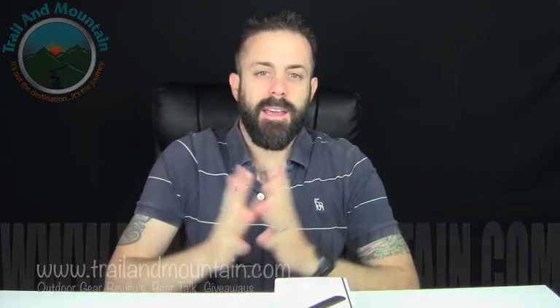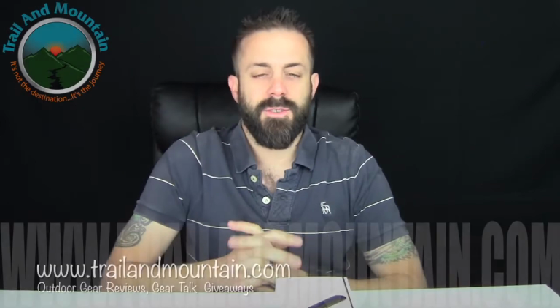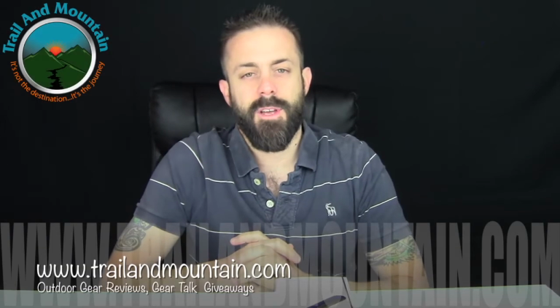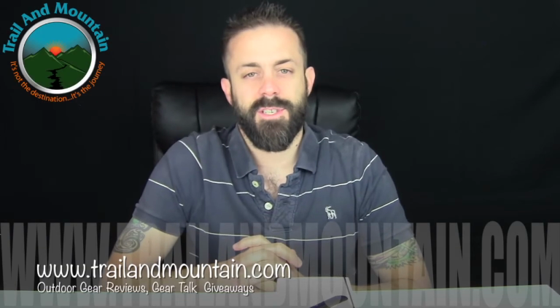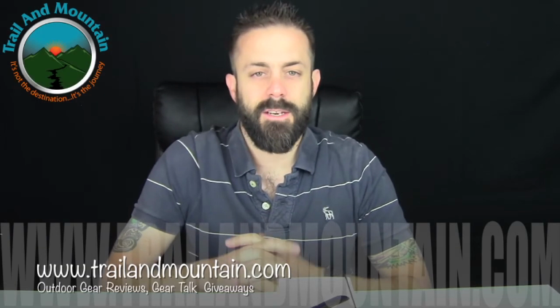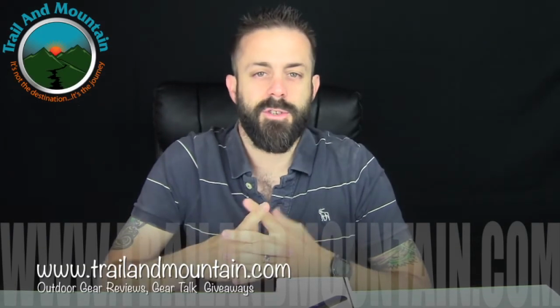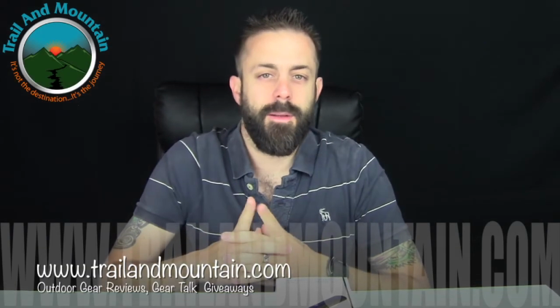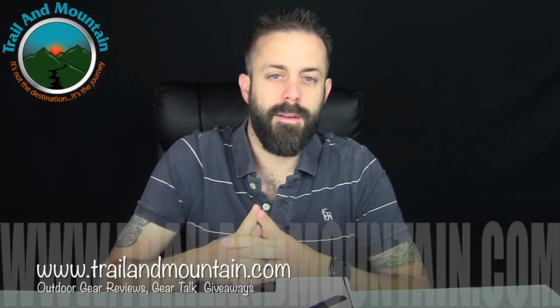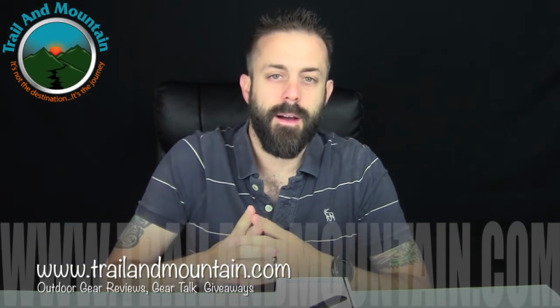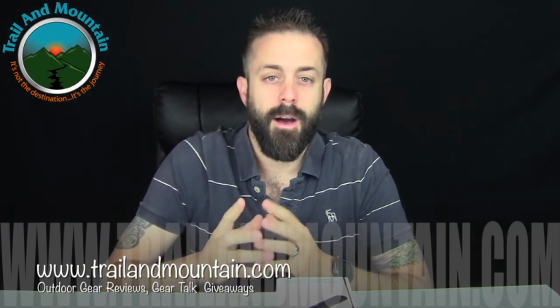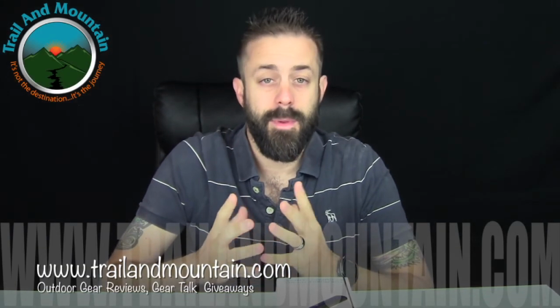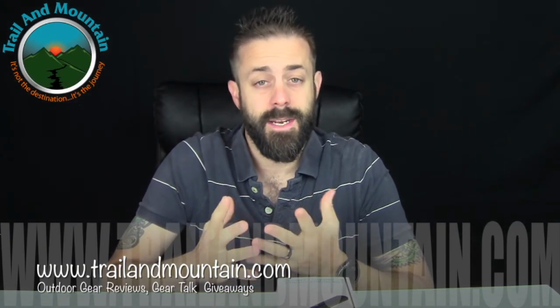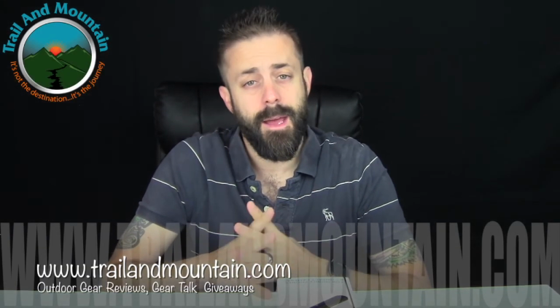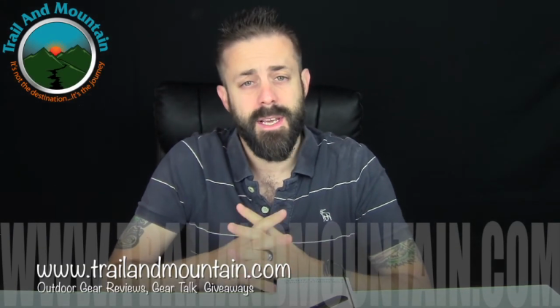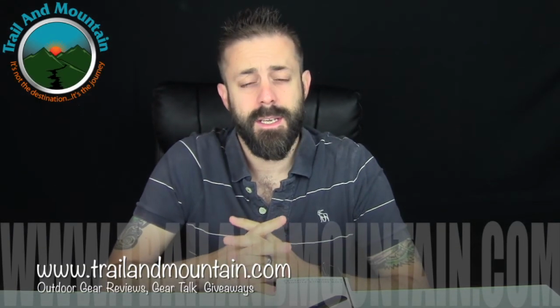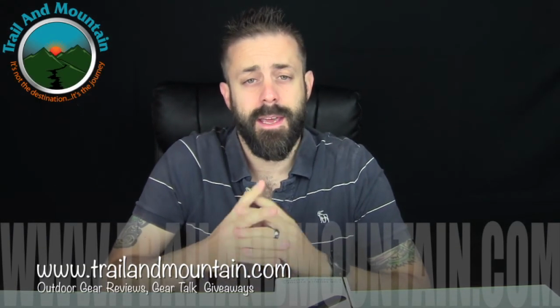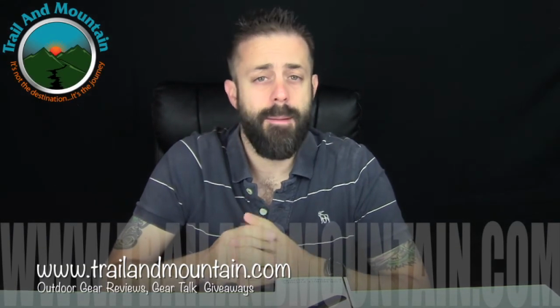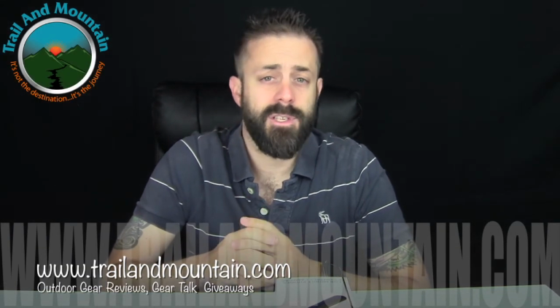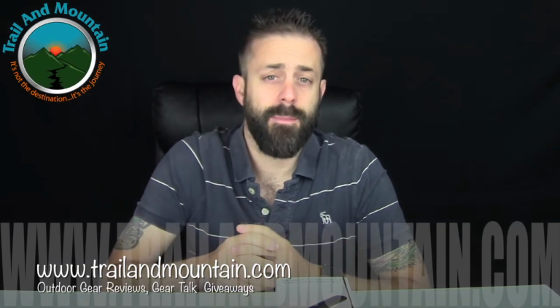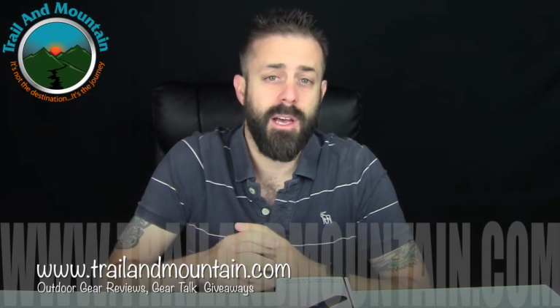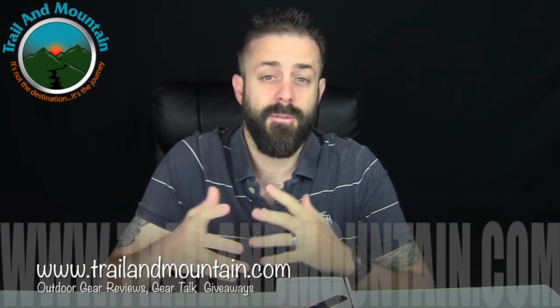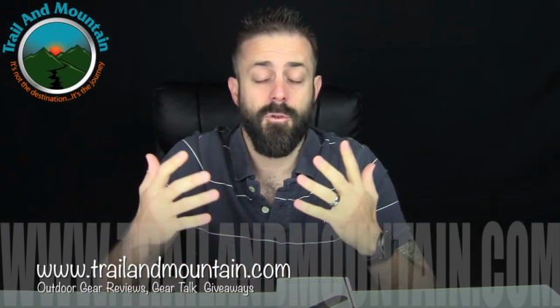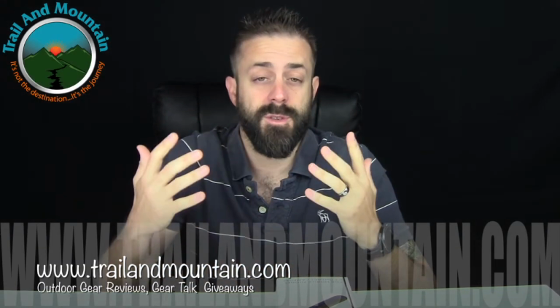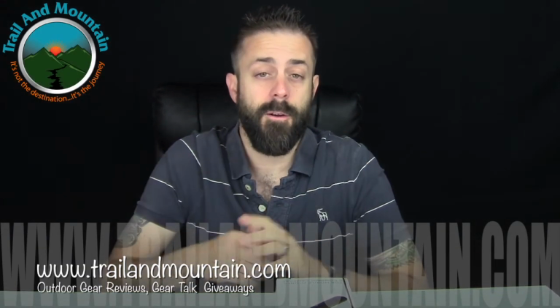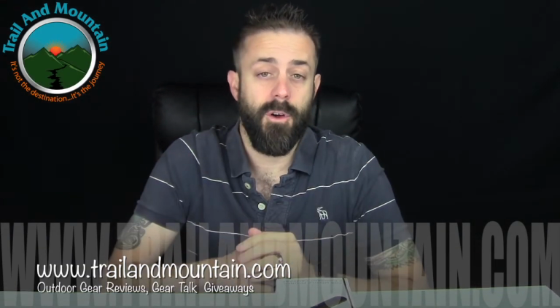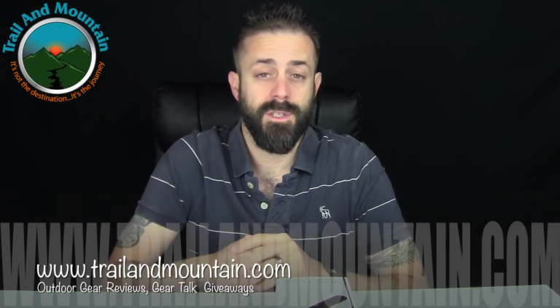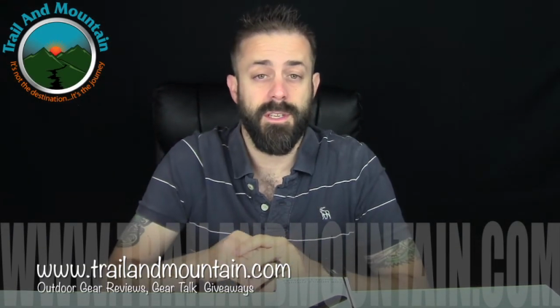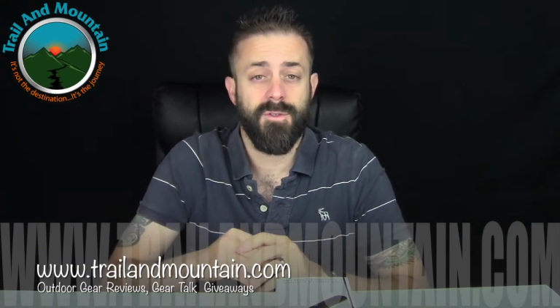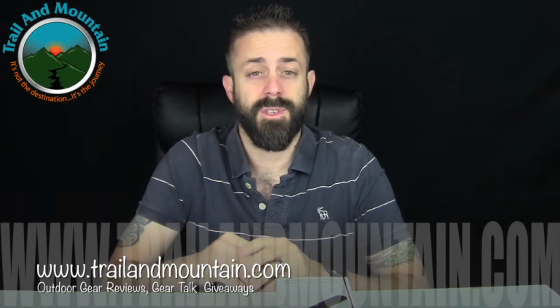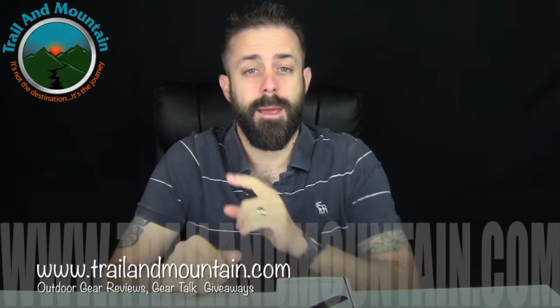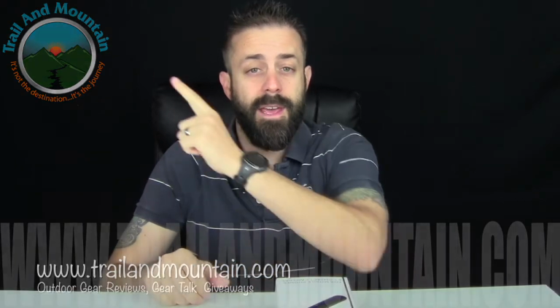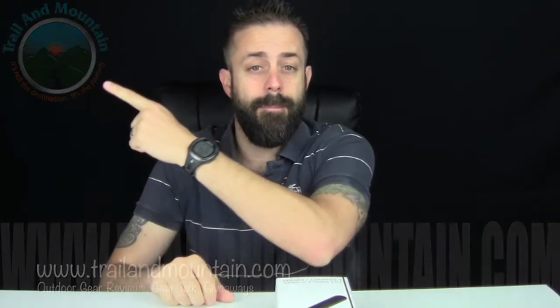Hey guys, what's up? It's Daniel with TrailerMountain.com and today I'm testing a camera stabilizer for smartphones, and this is from Stablecam.